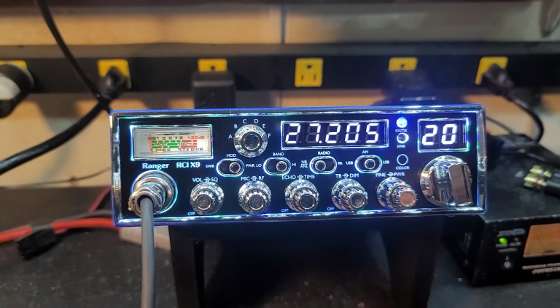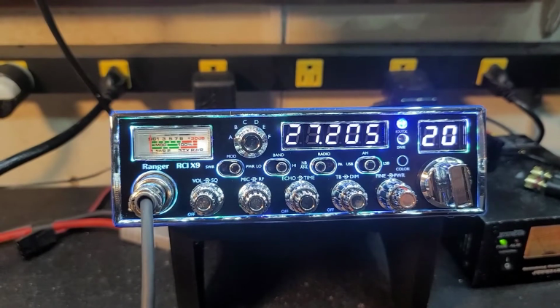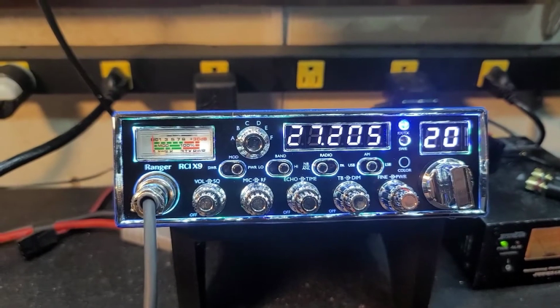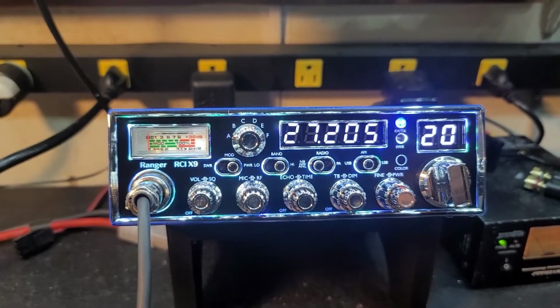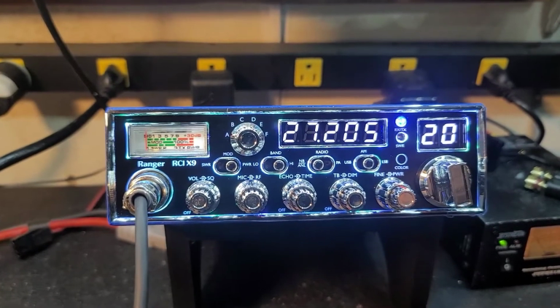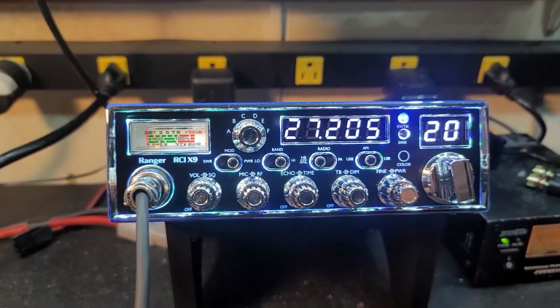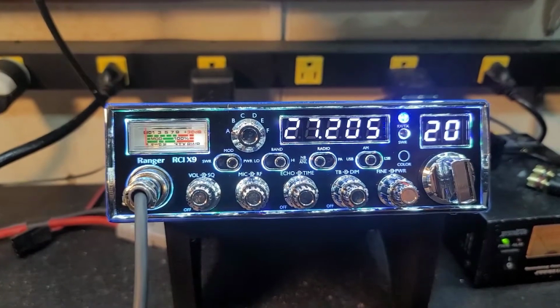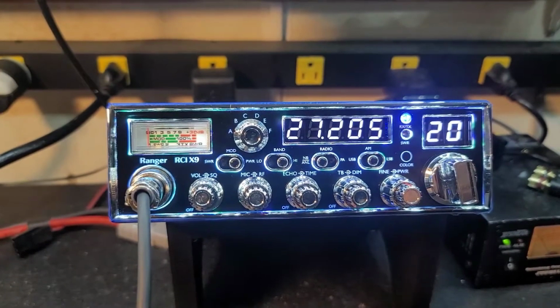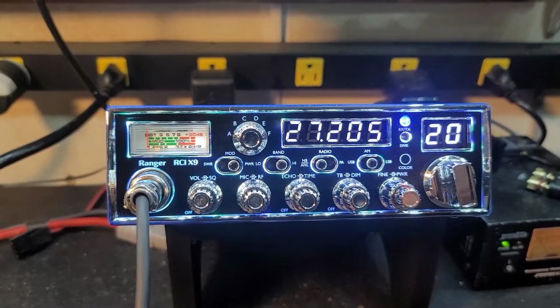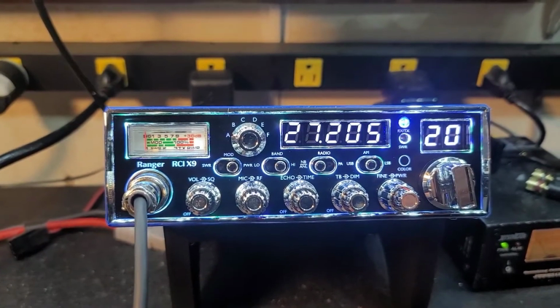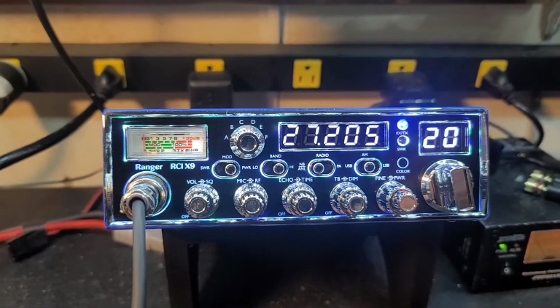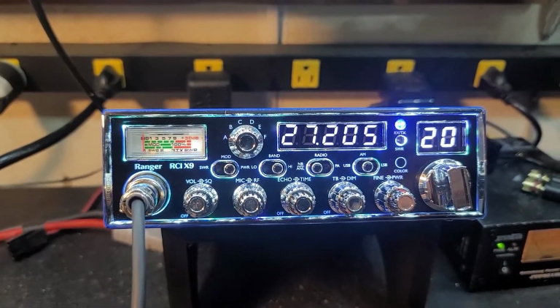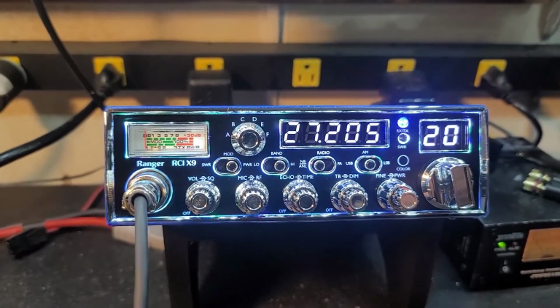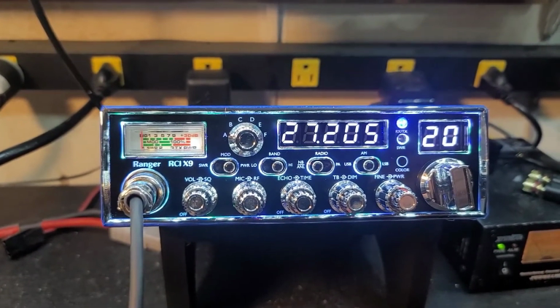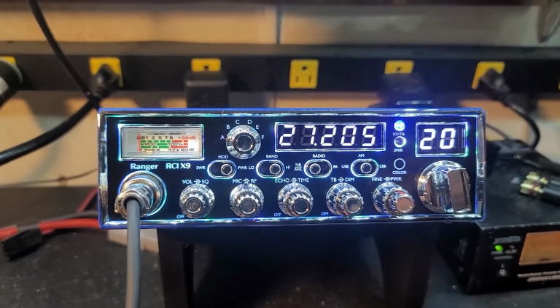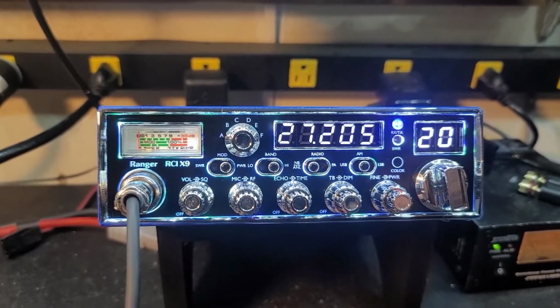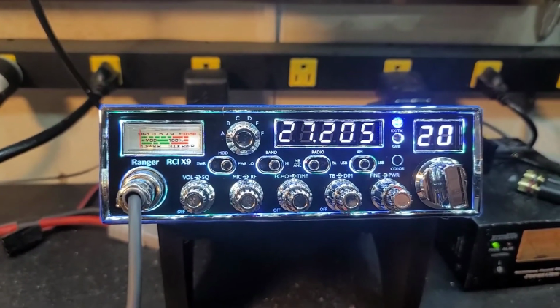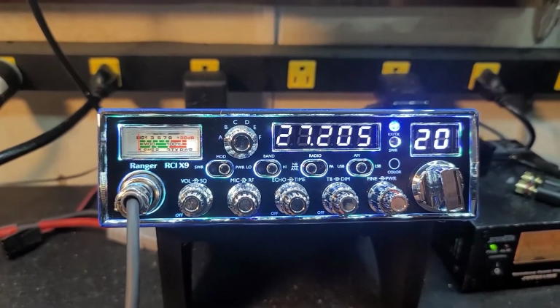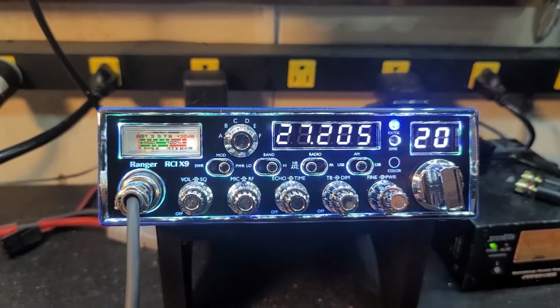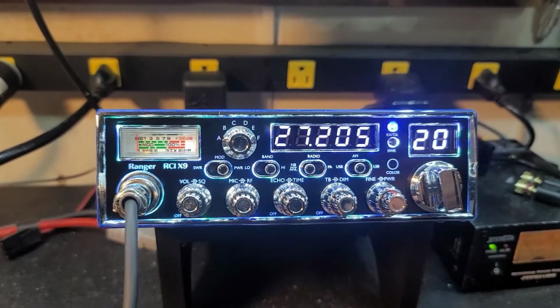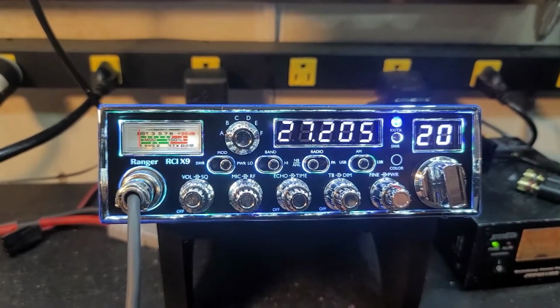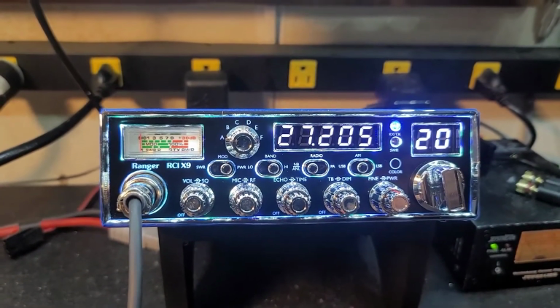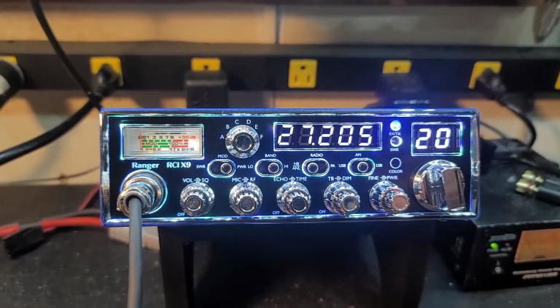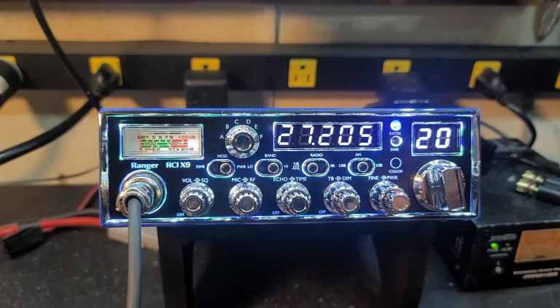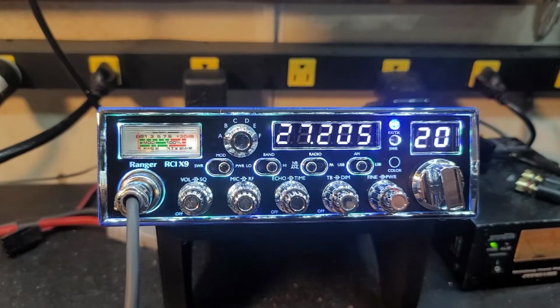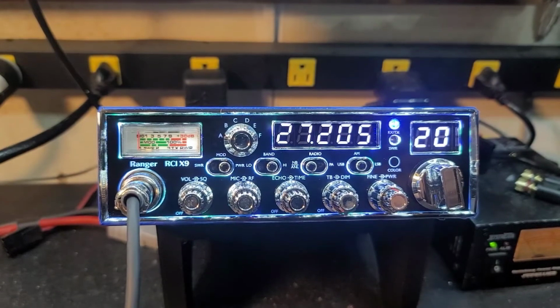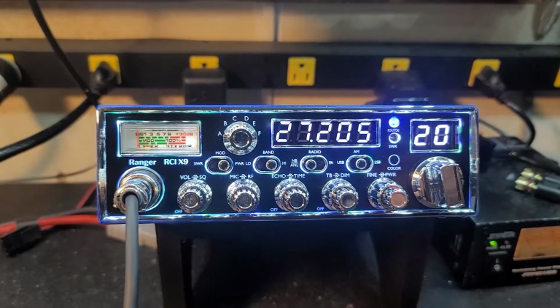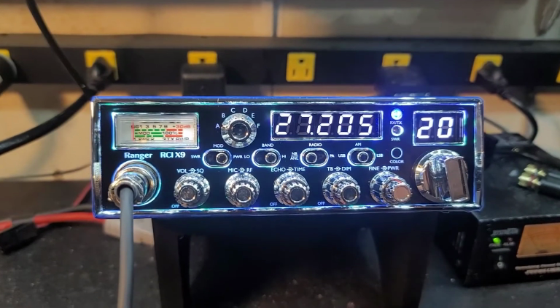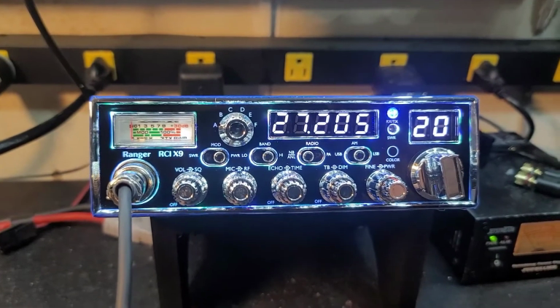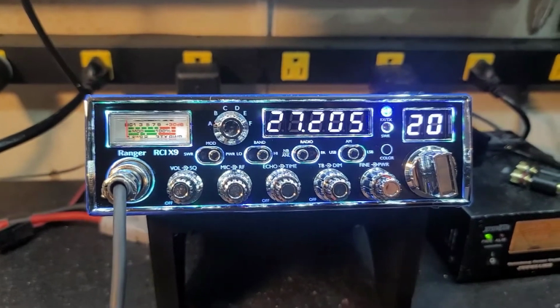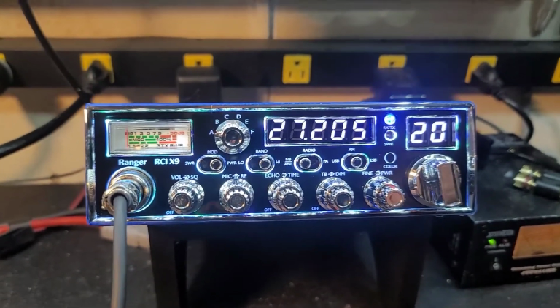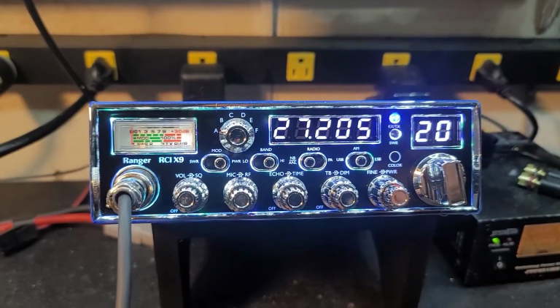Hello again everyone. Trucks CB Sales here with a tune-up report for David in Illinois on the Ranger RCI X9.